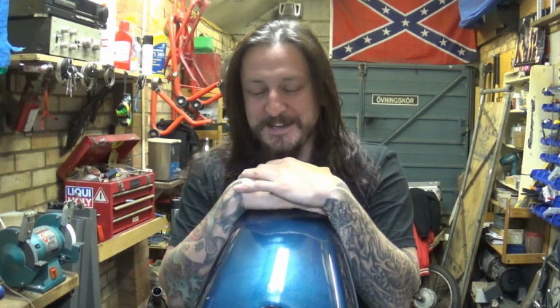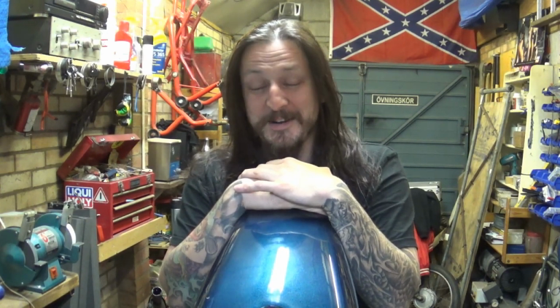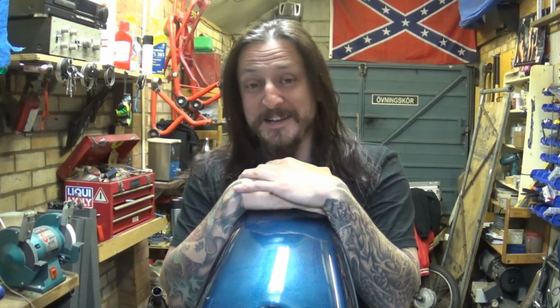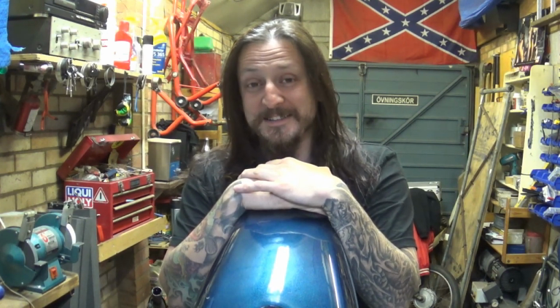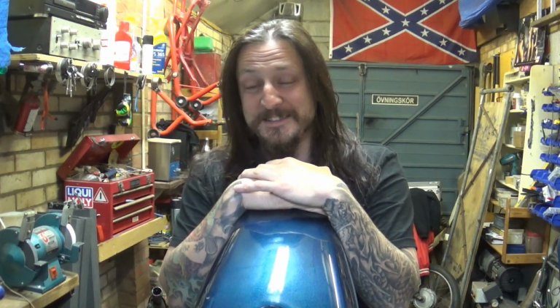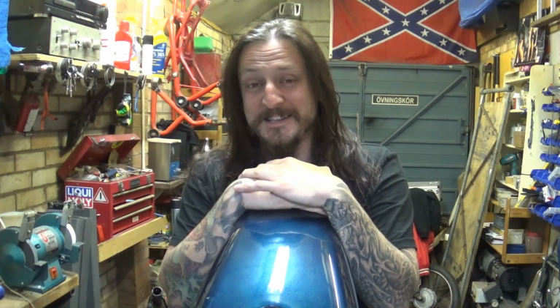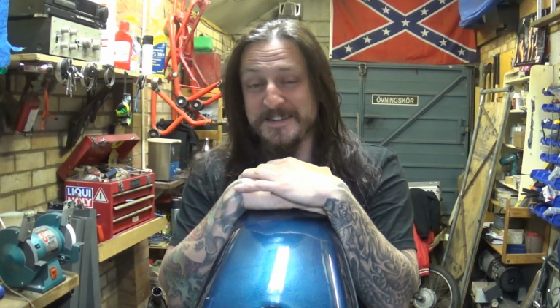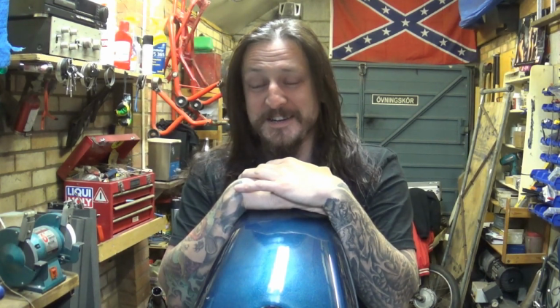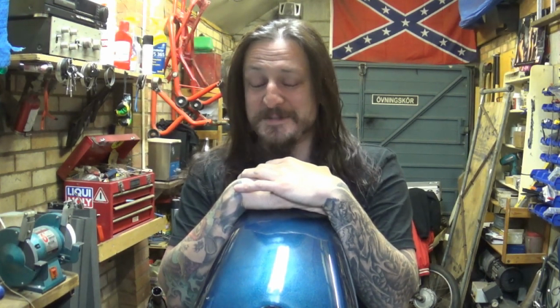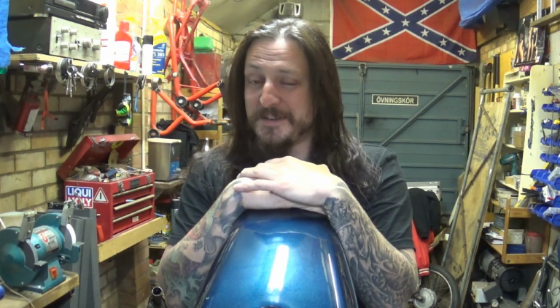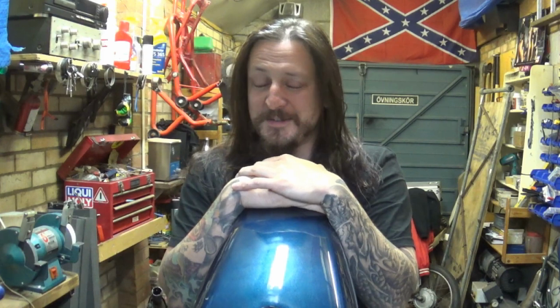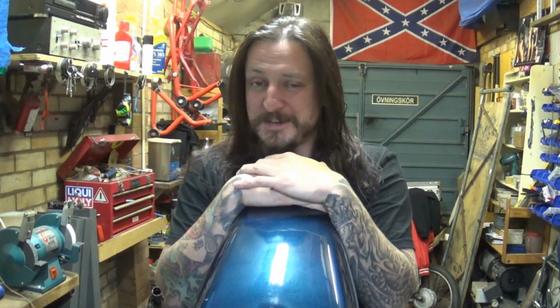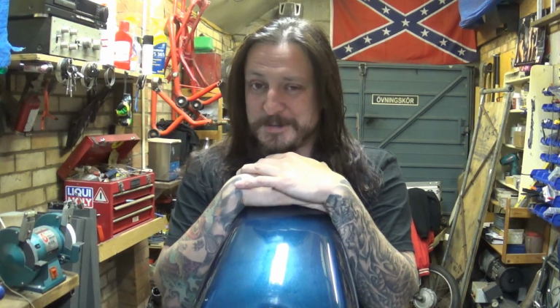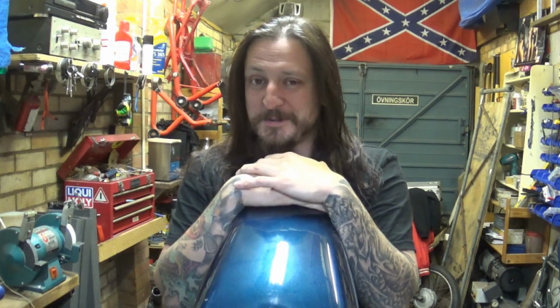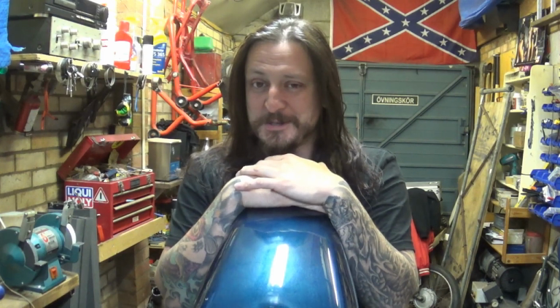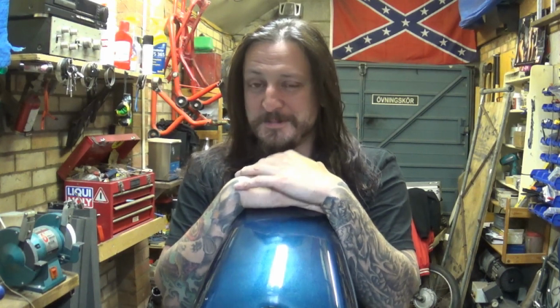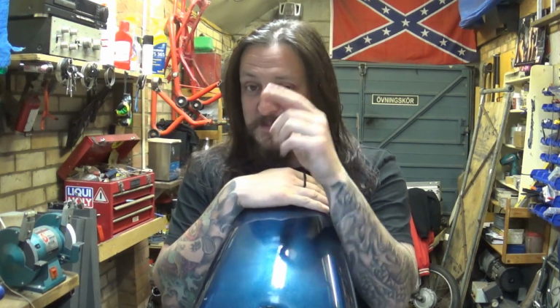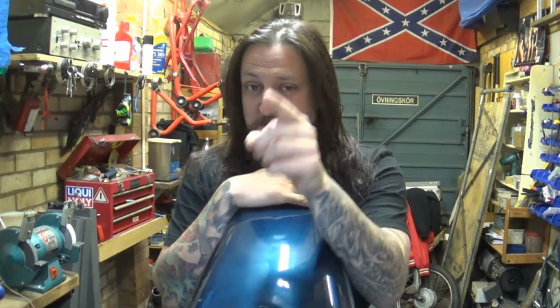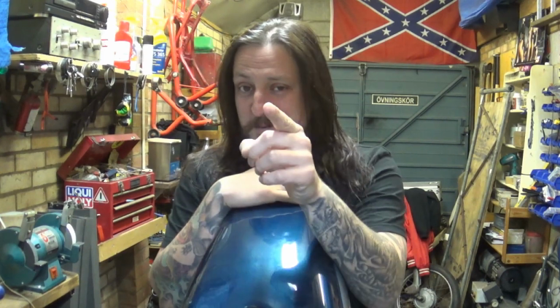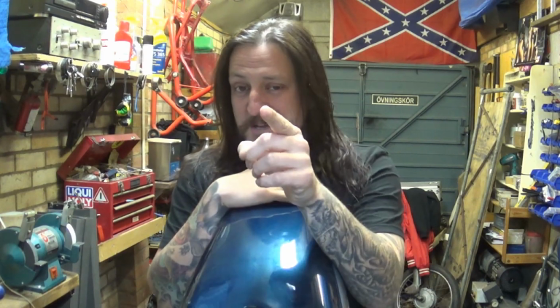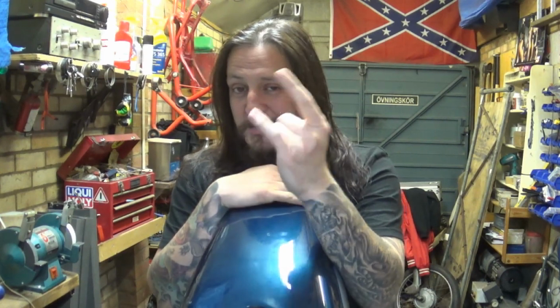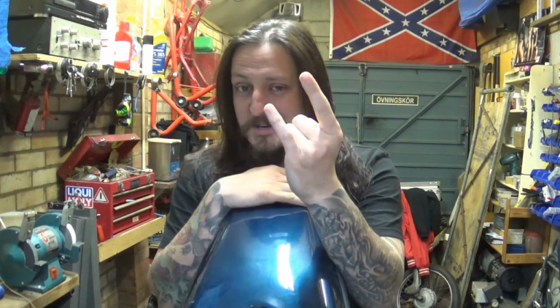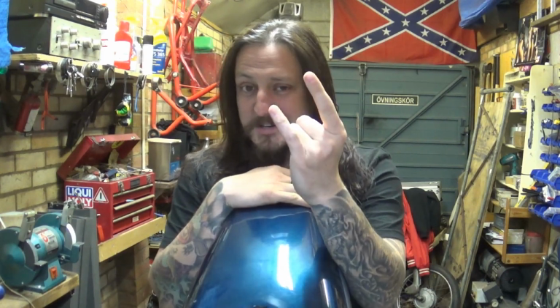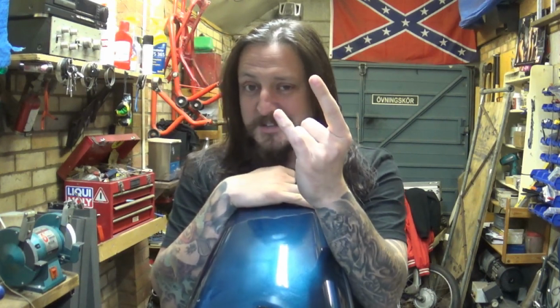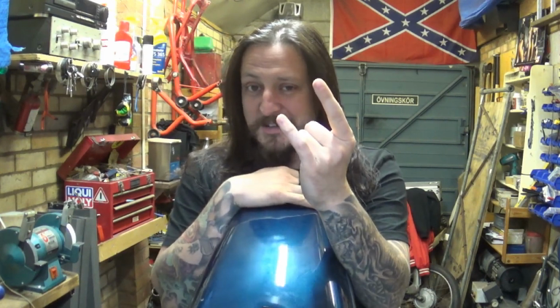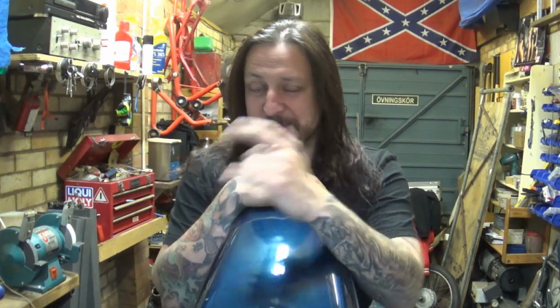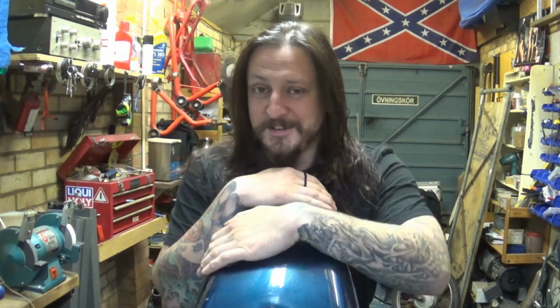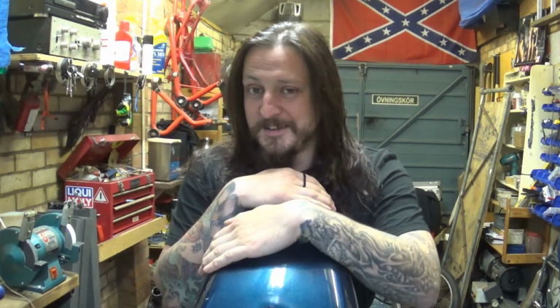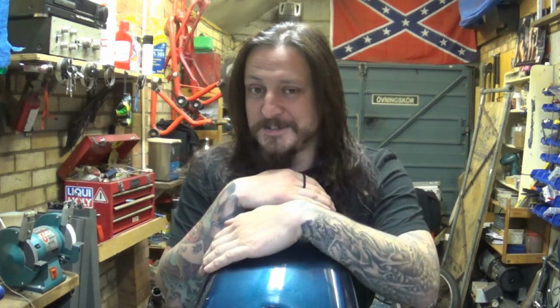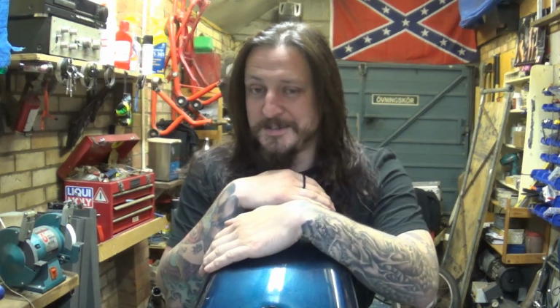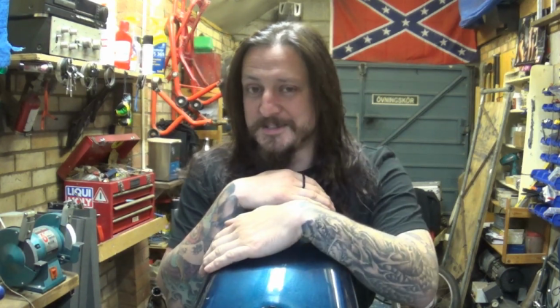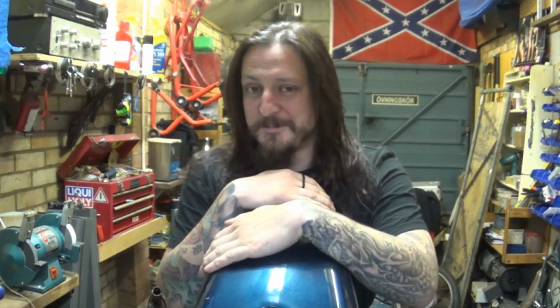Anyway, until next time guys, thank you very much for watching. Rock on and I'll see you next time.